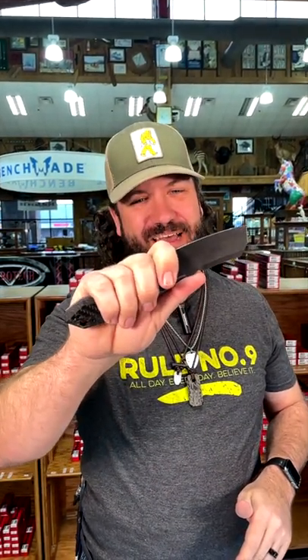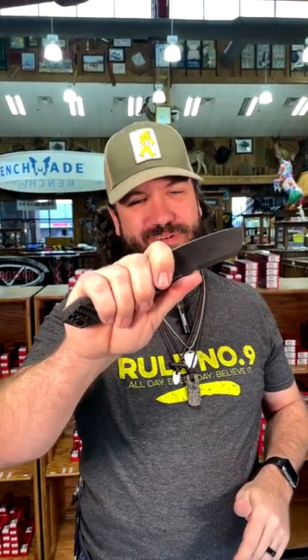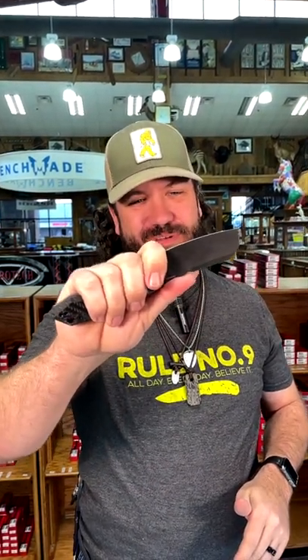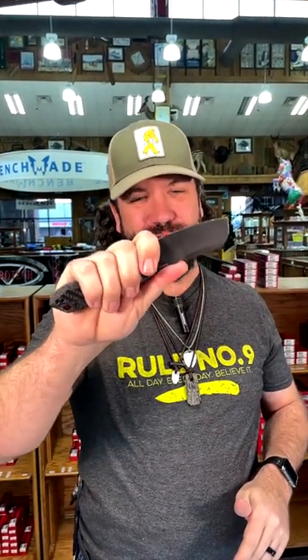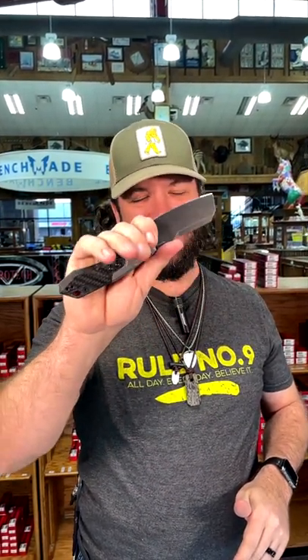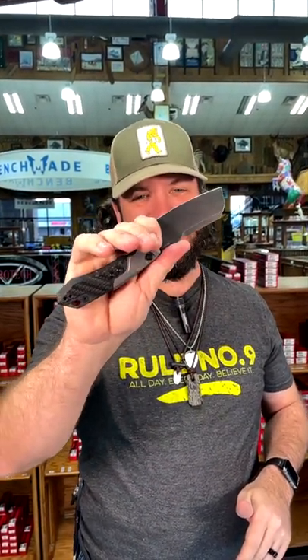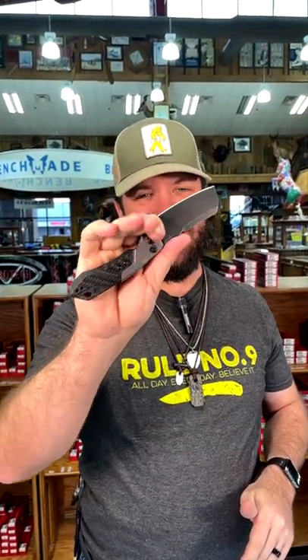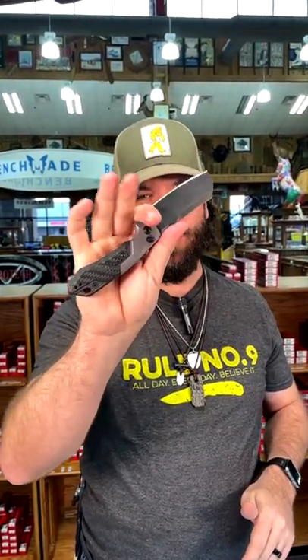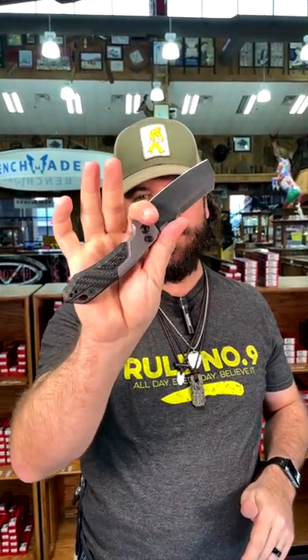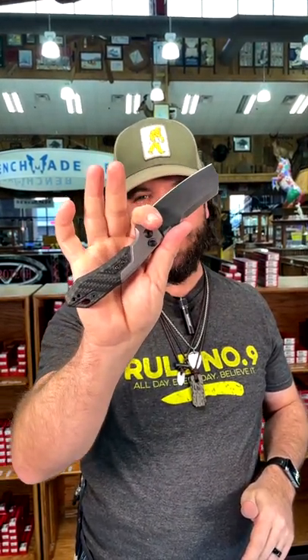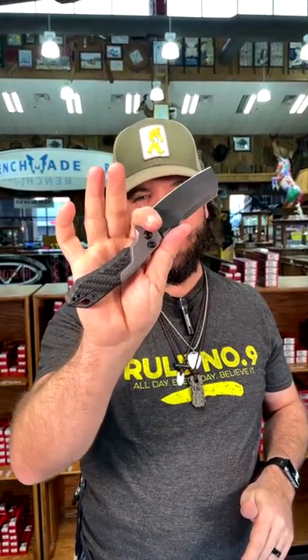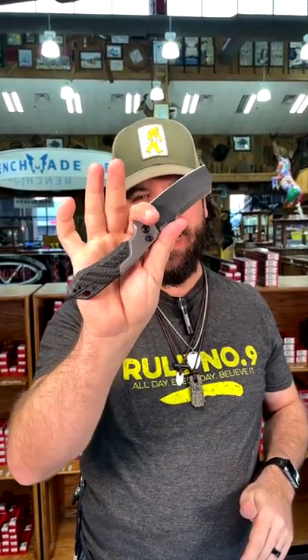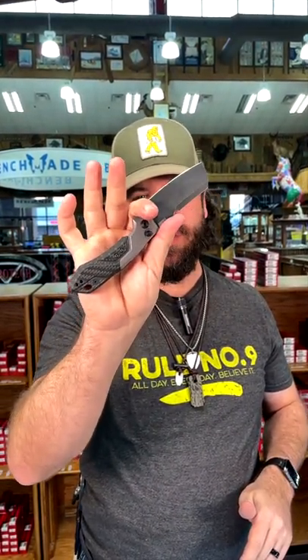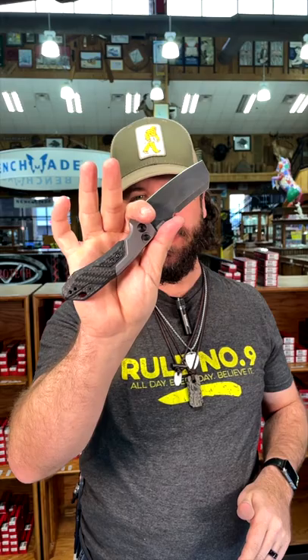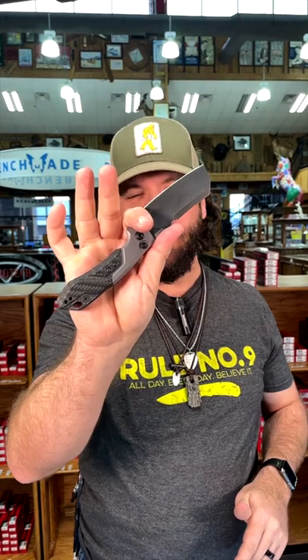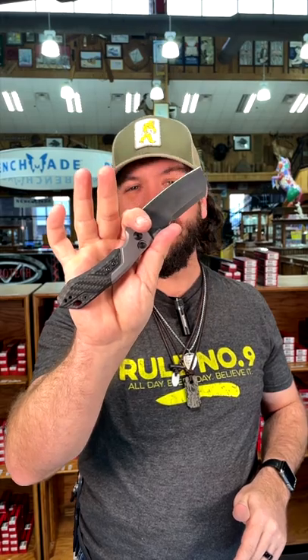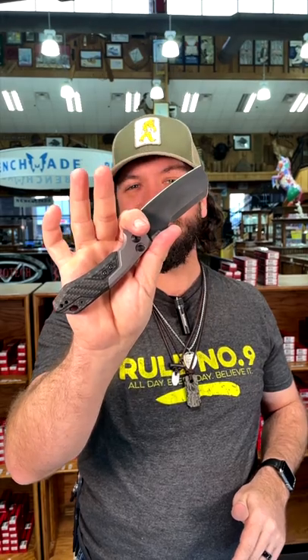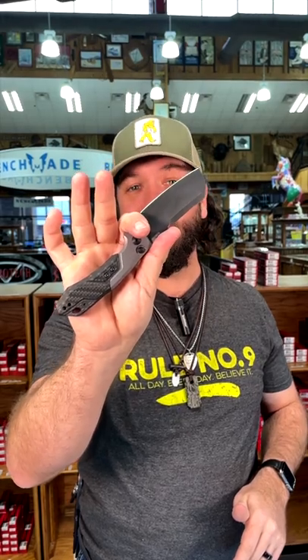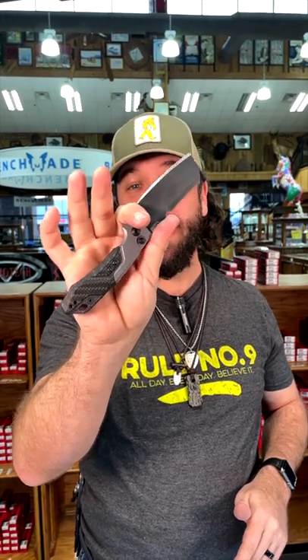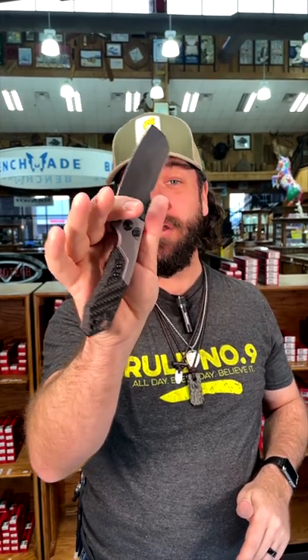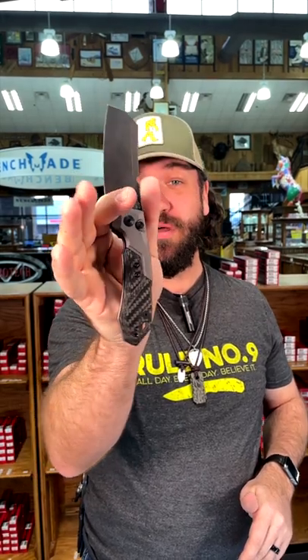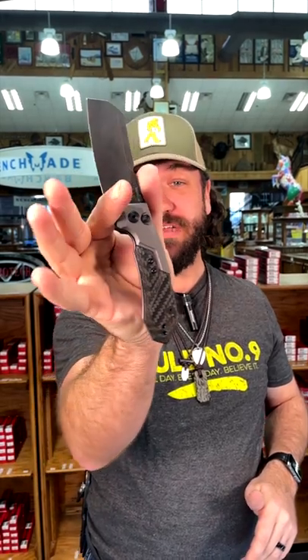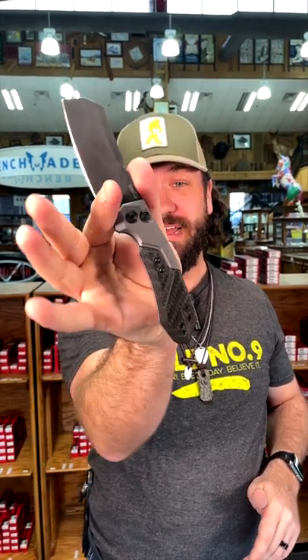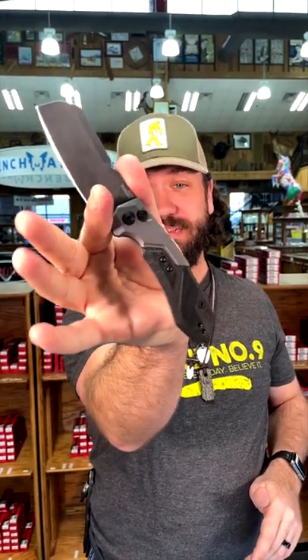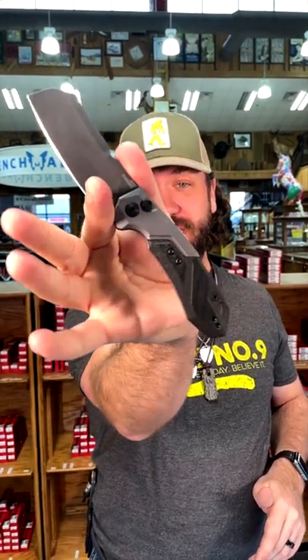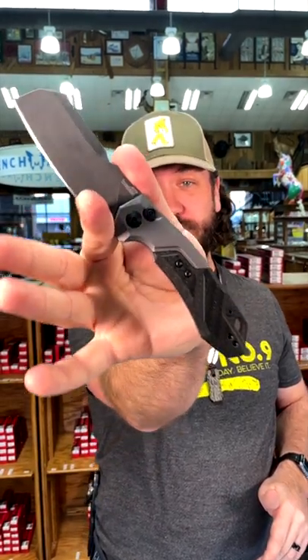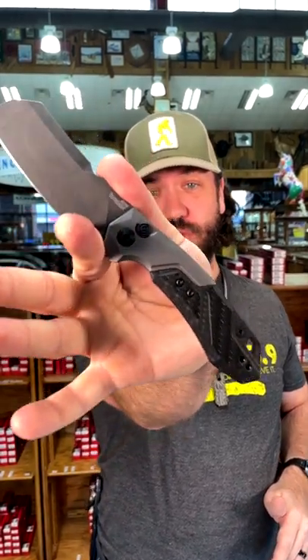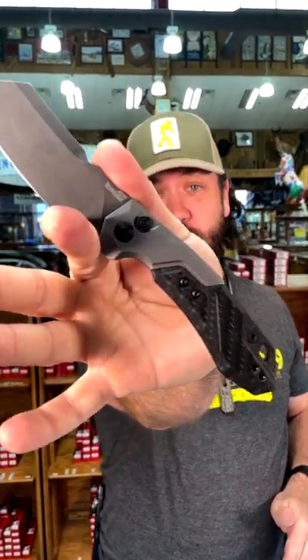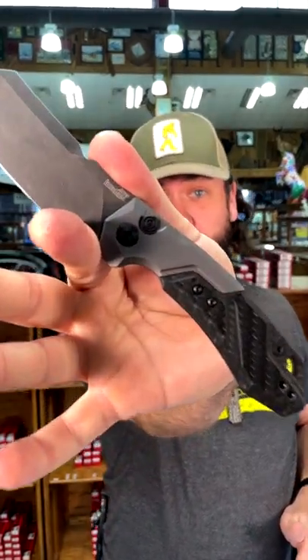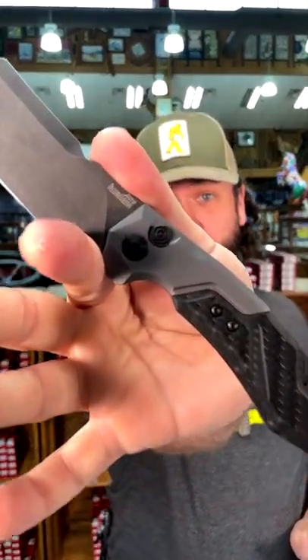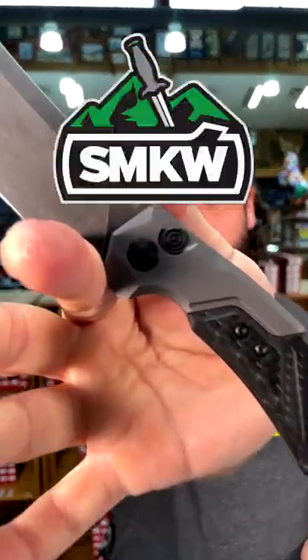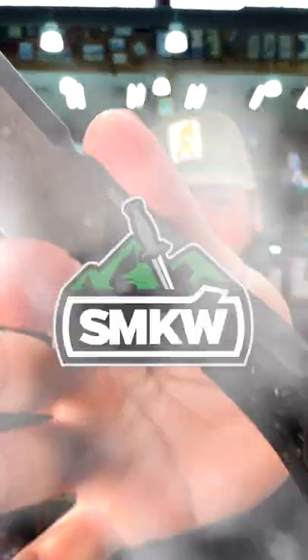Absolutely beautiful. Check these out — they're $149.99. You can pick them up in our store and on our website, smkw.com.